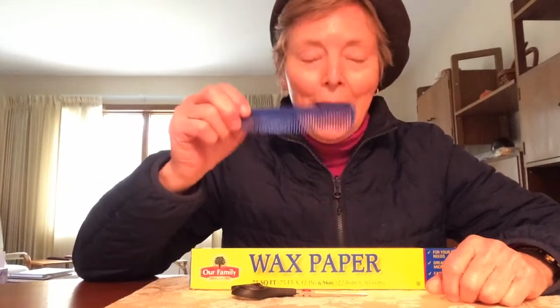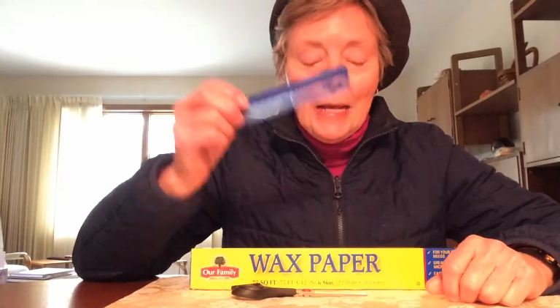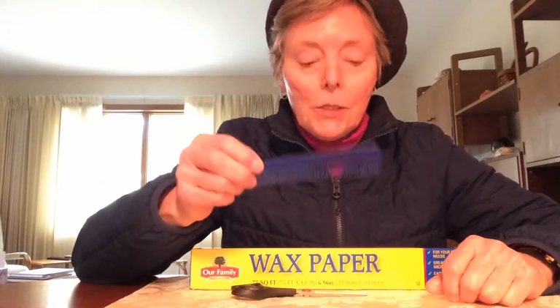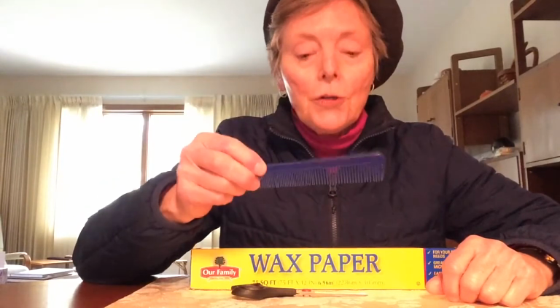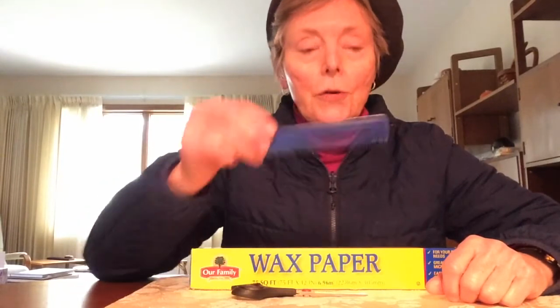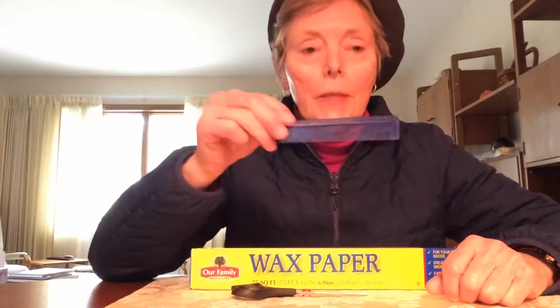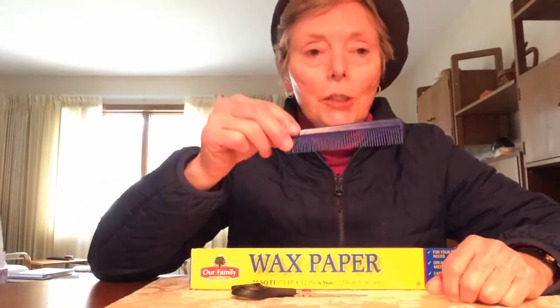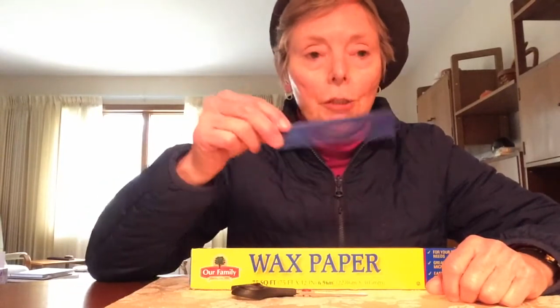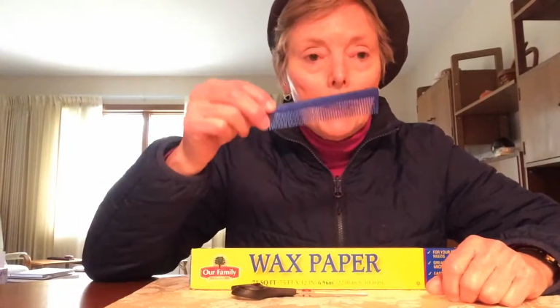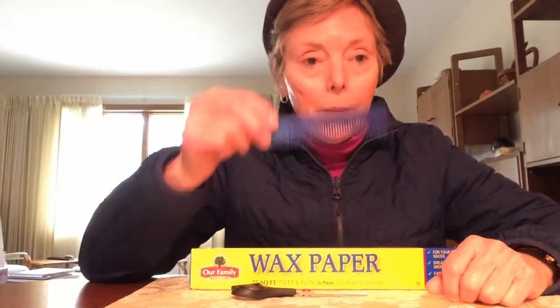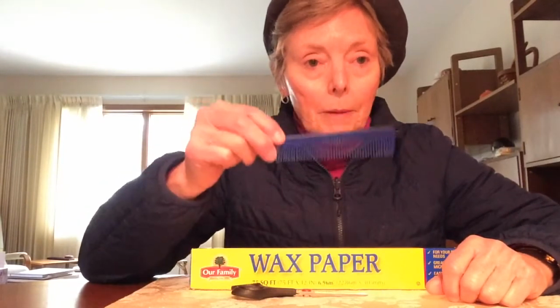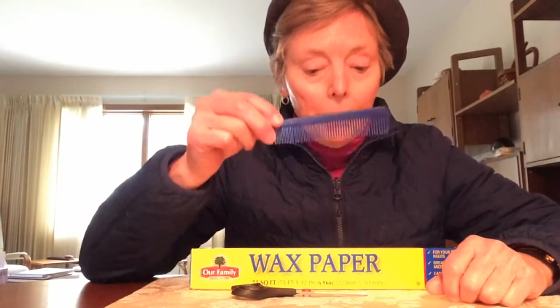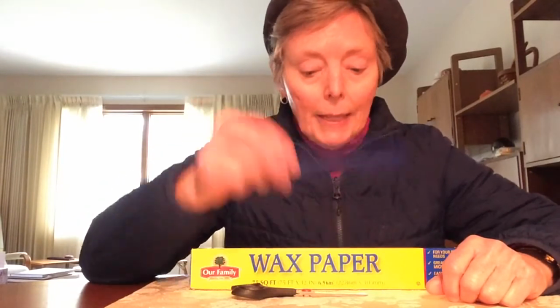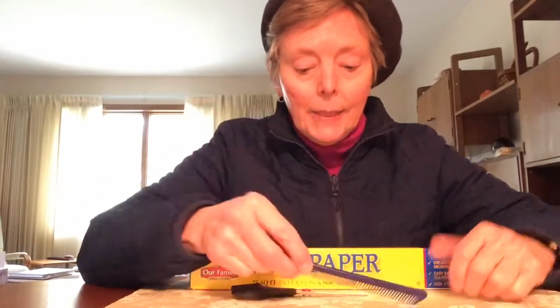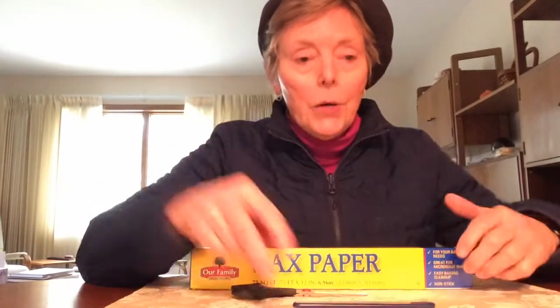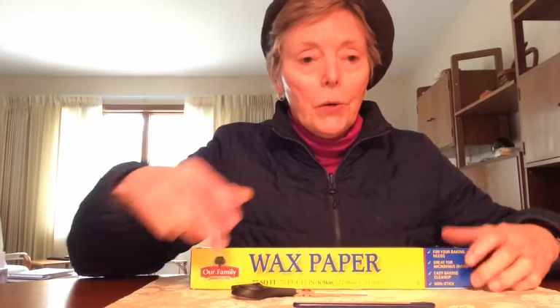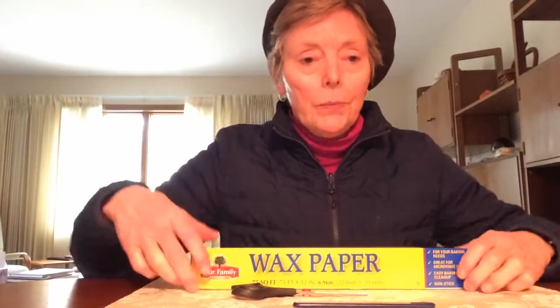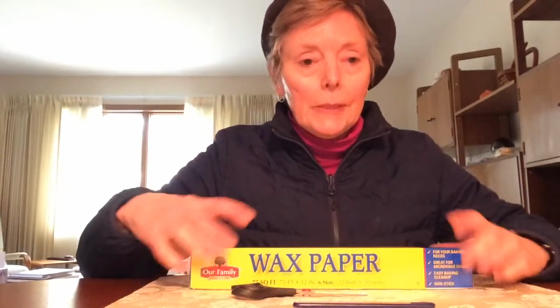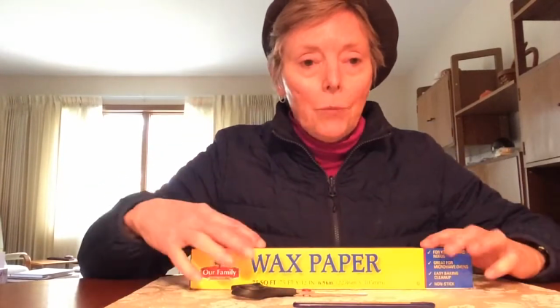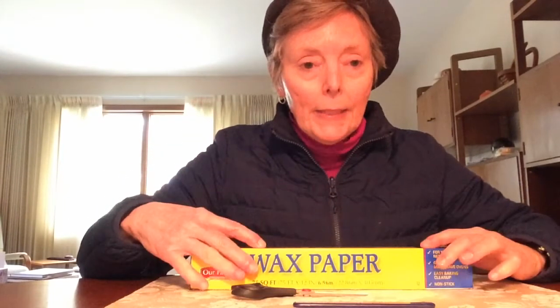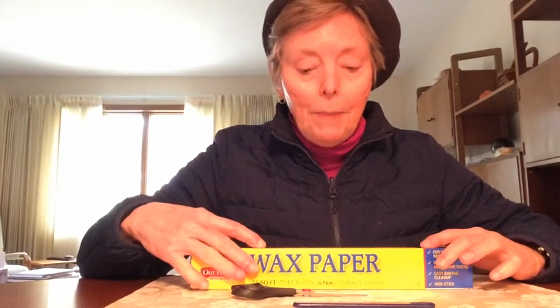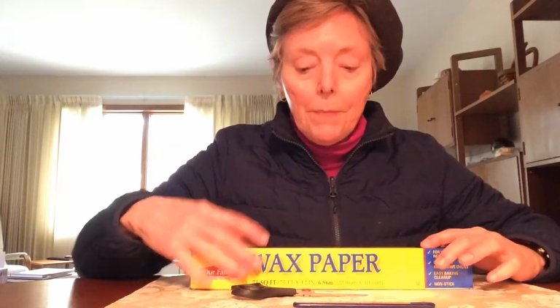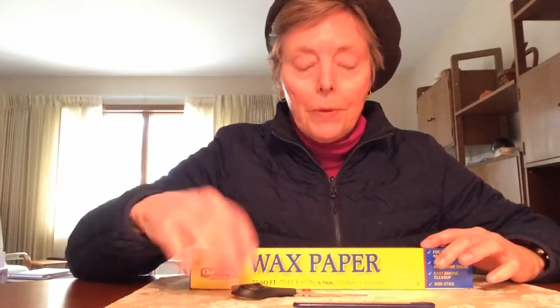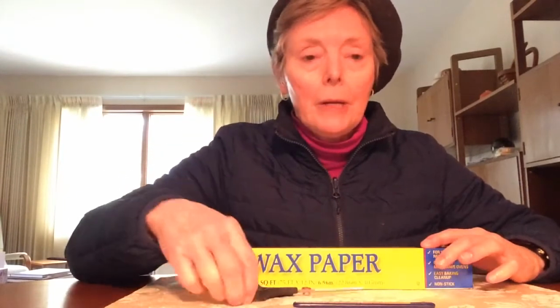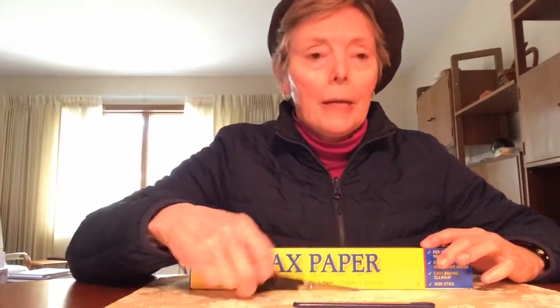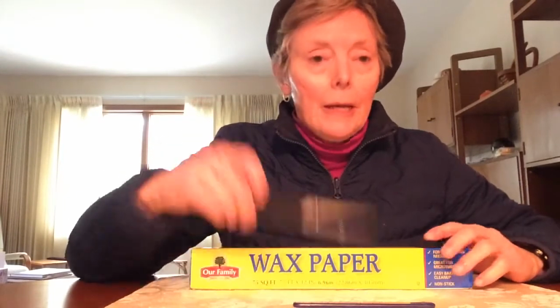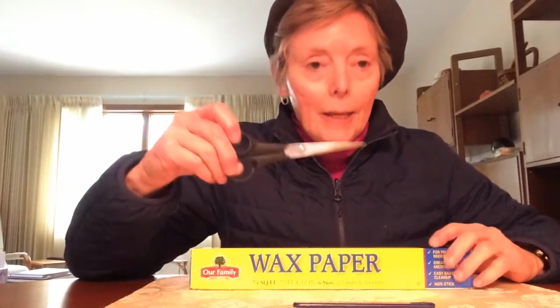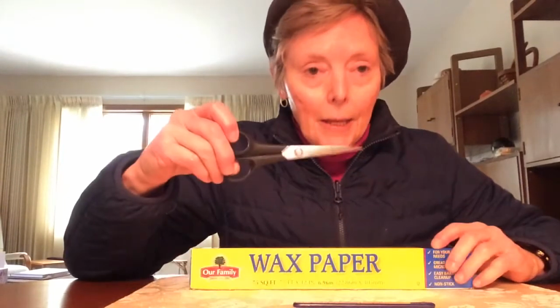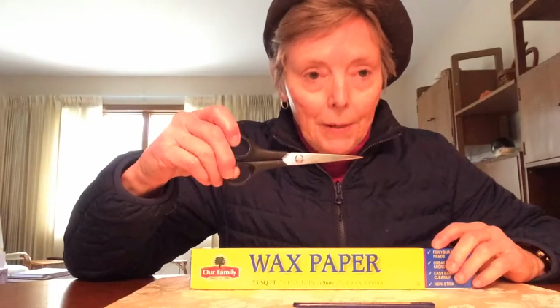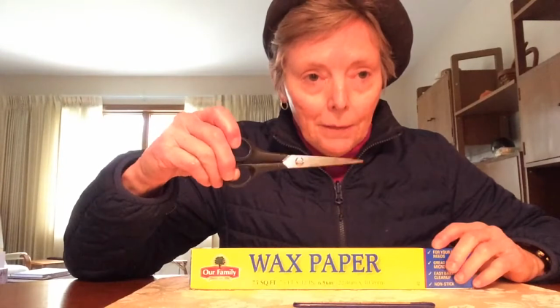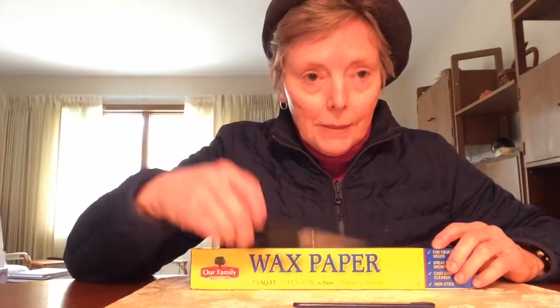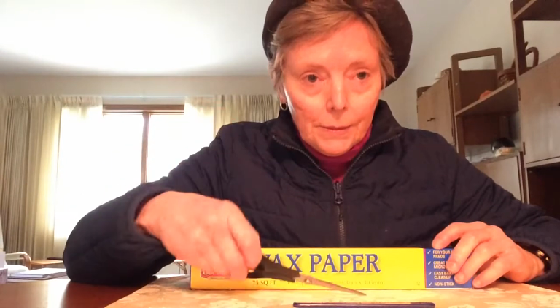So to do this you need a plastic comb, some wax paper, and a pair of scissors.